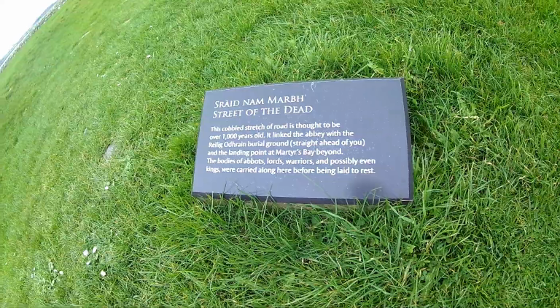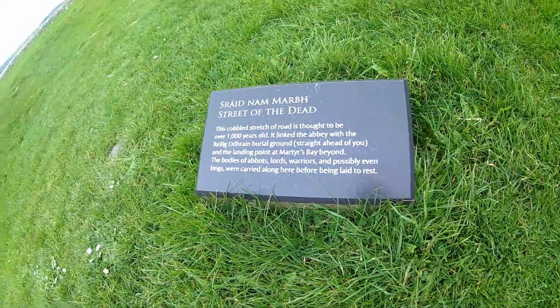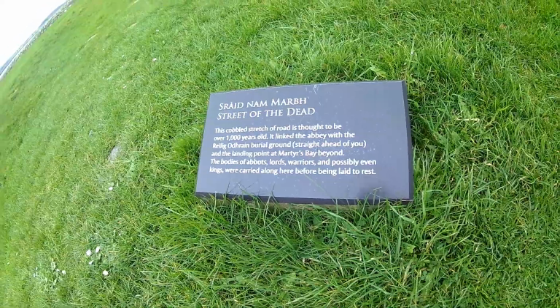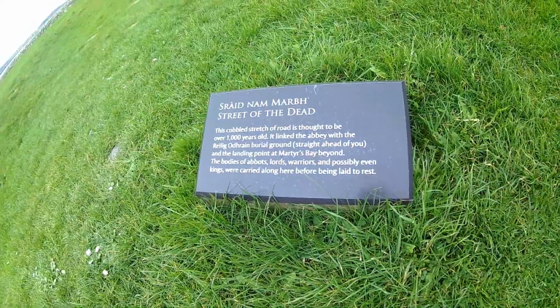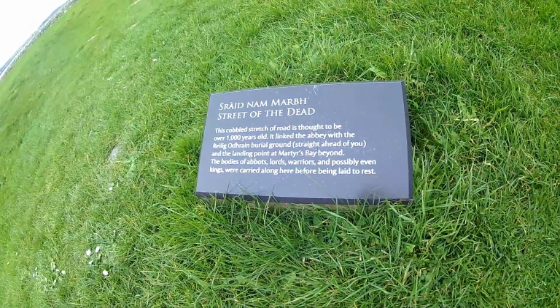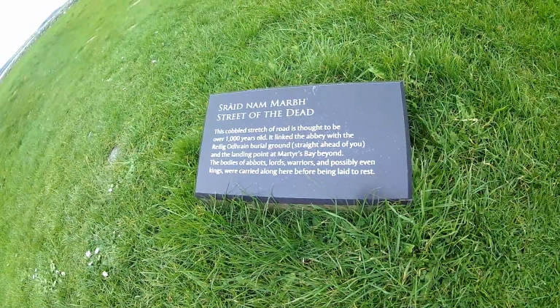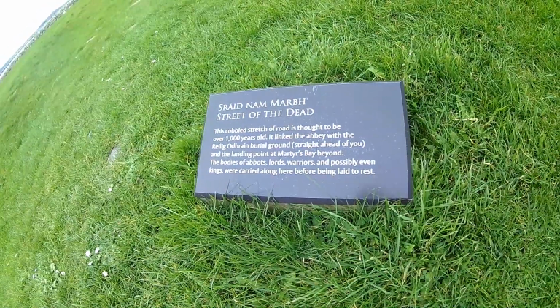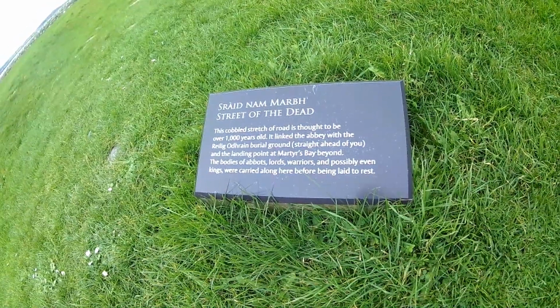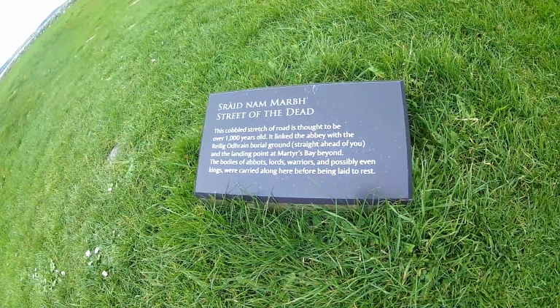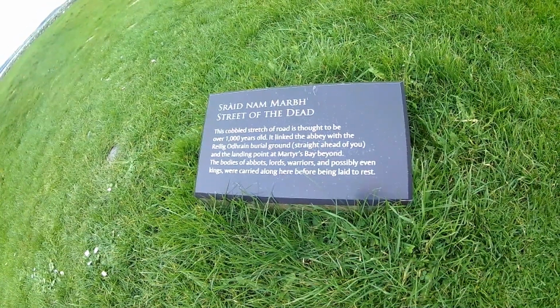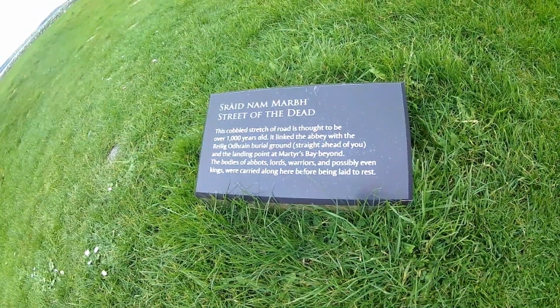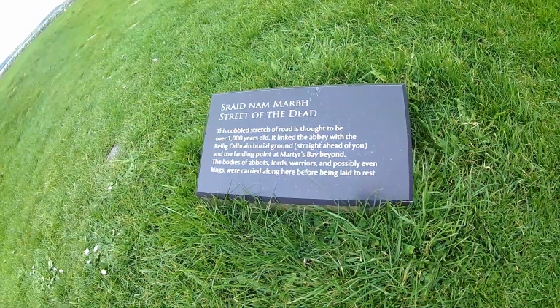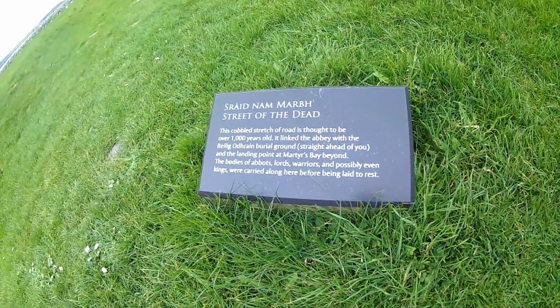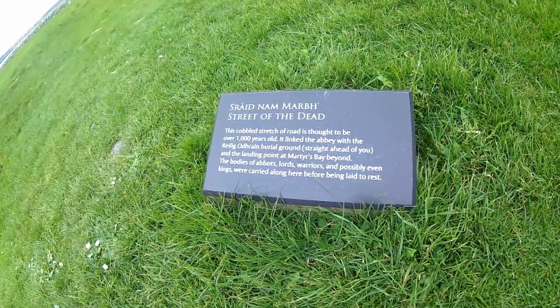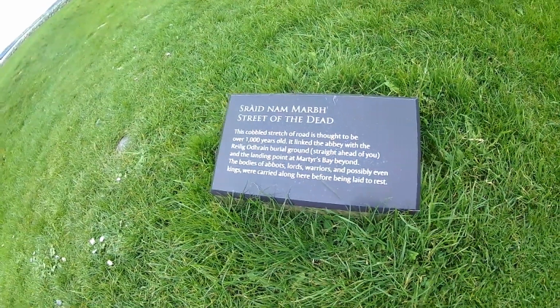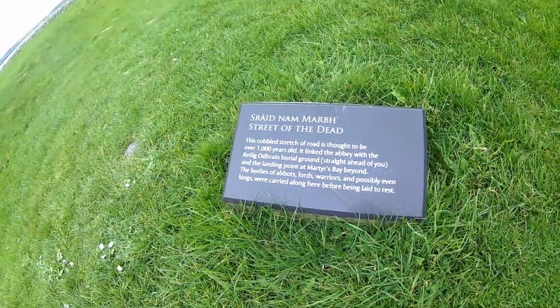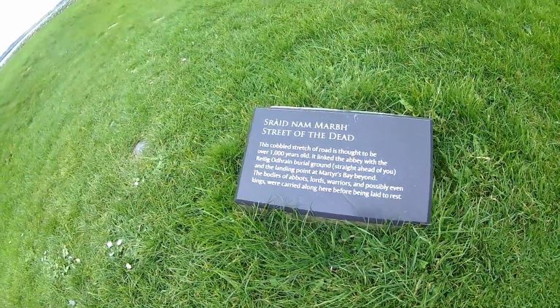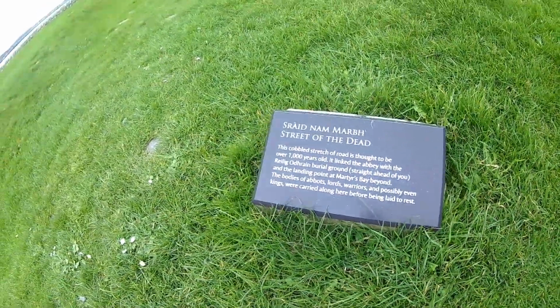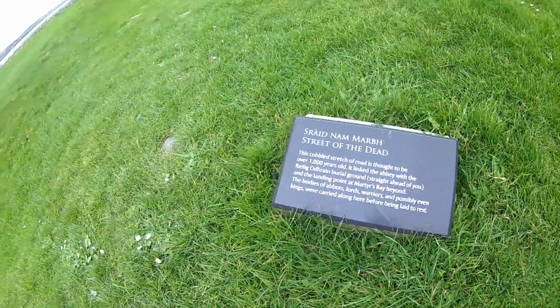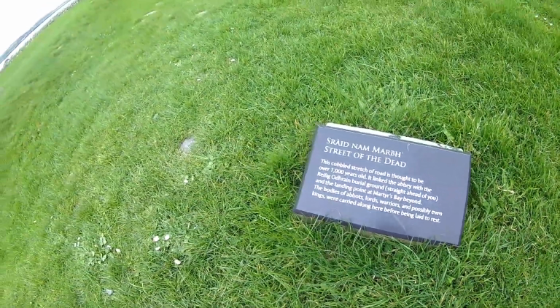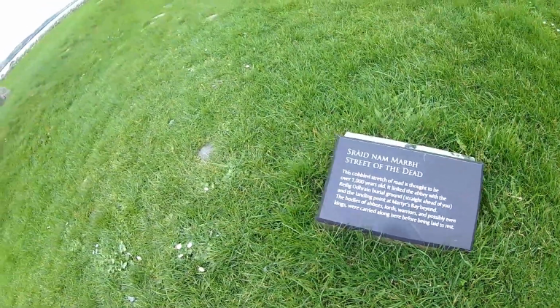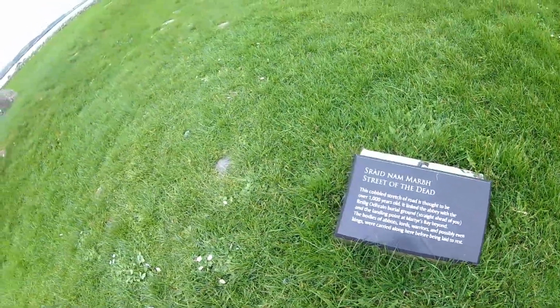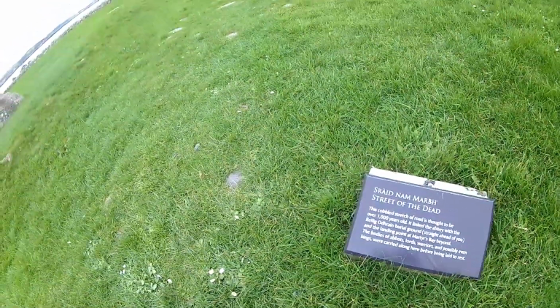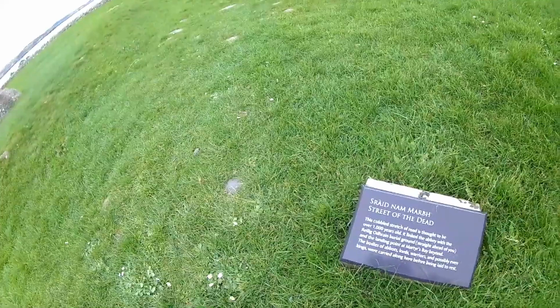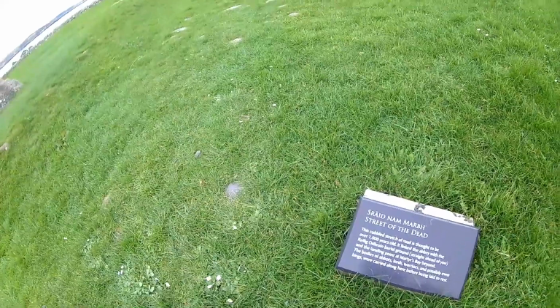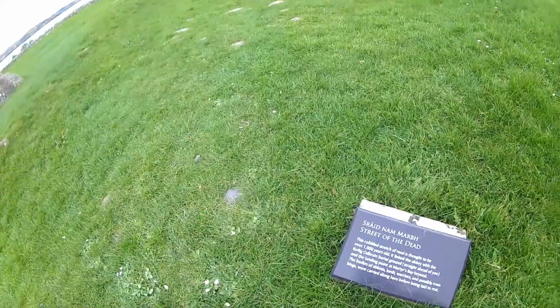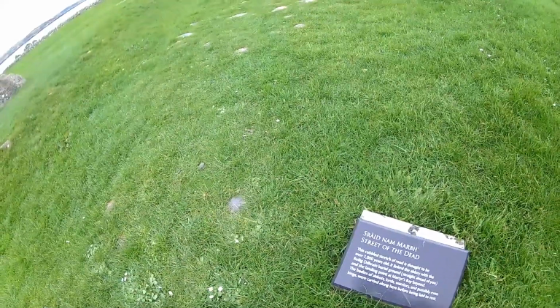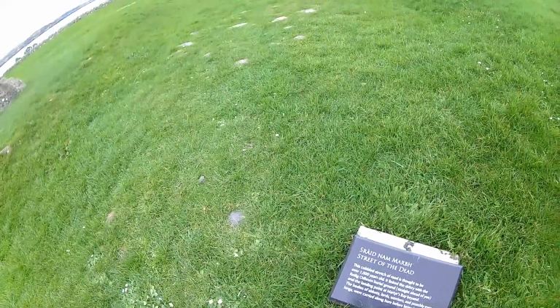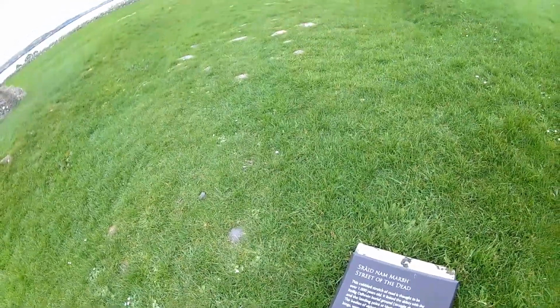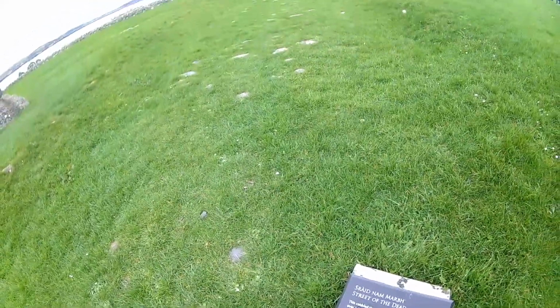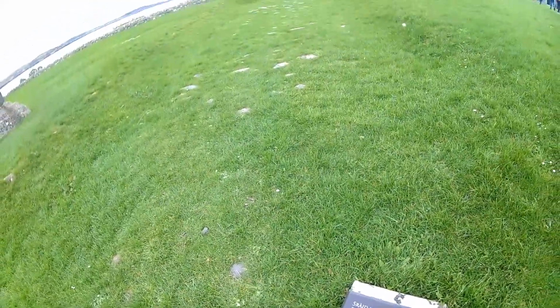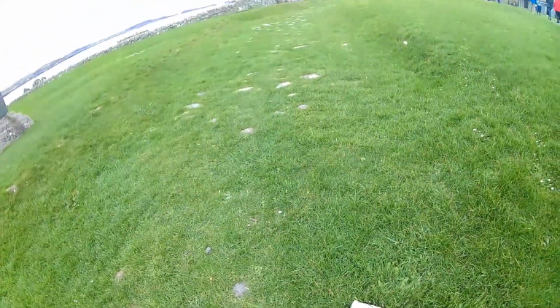Today I'm exploring Scotland's history. We're going to the Isle of Iona to have a look at the nunnery and St Oran's Chapel.